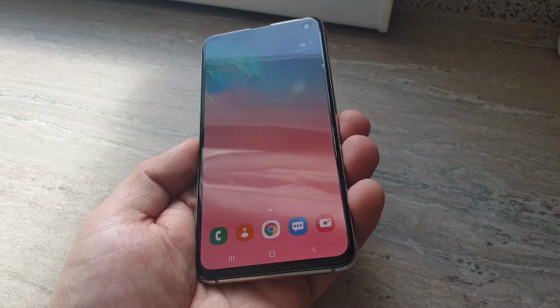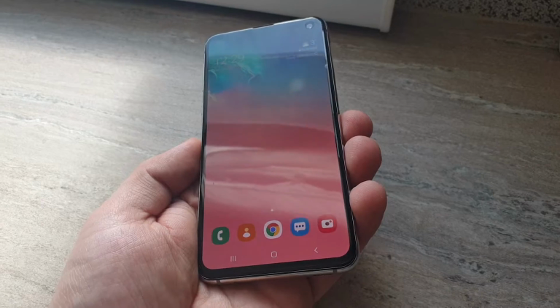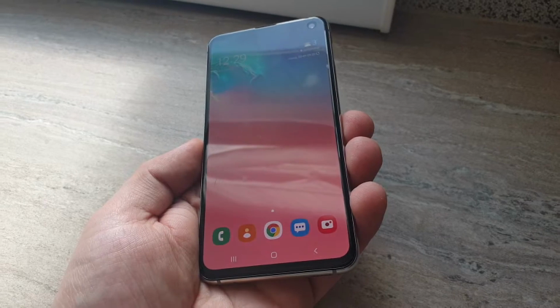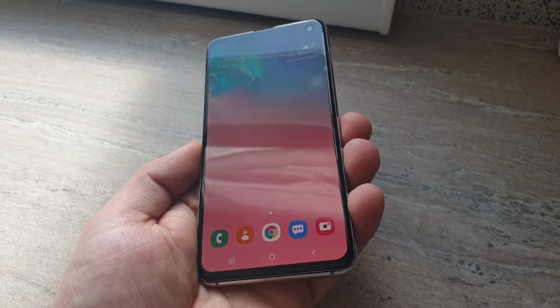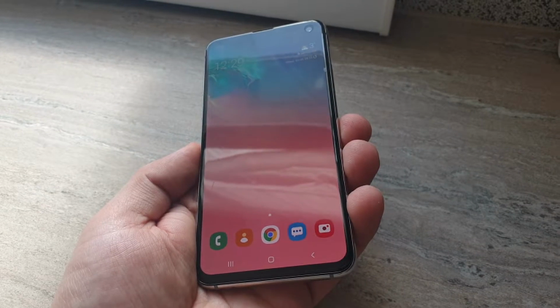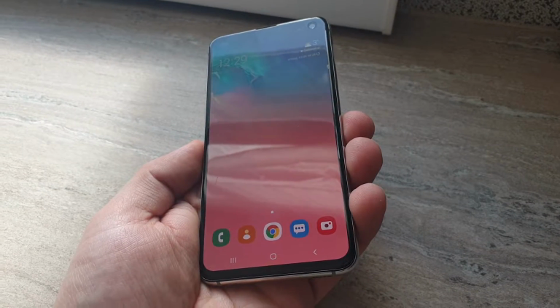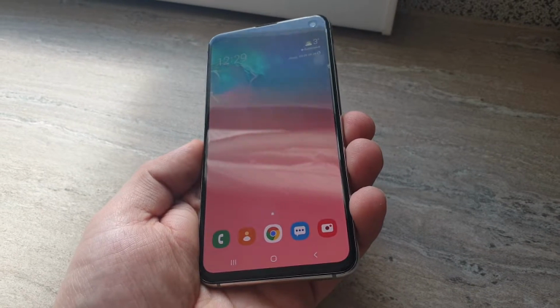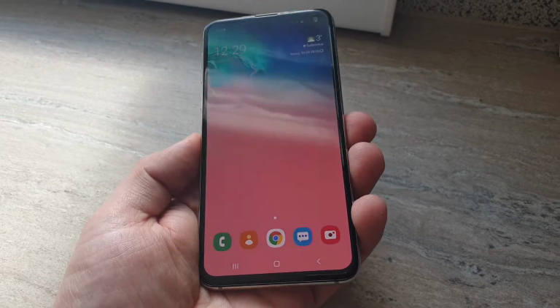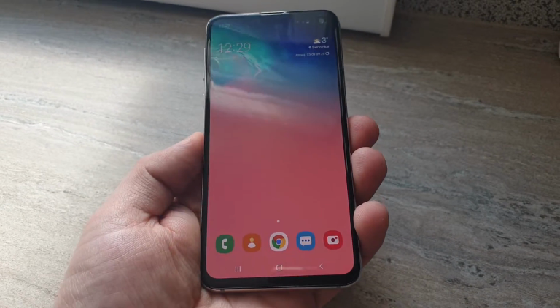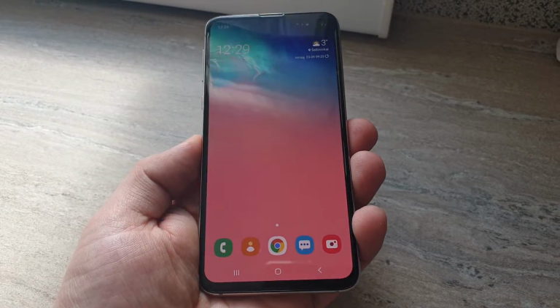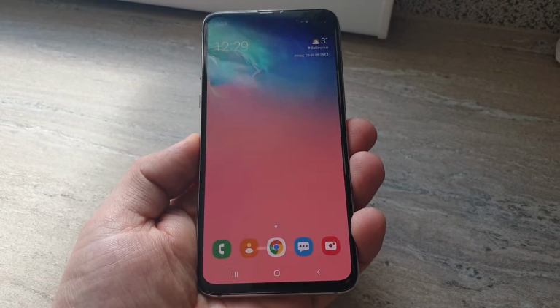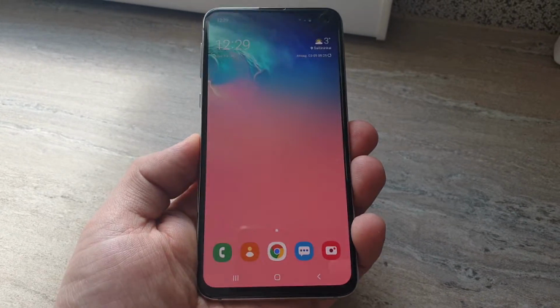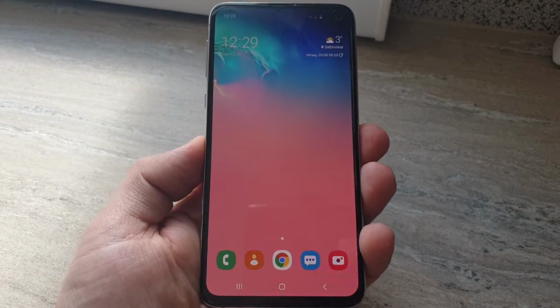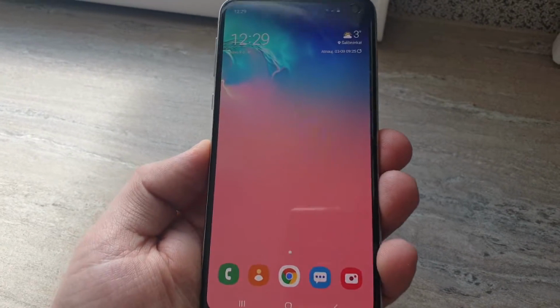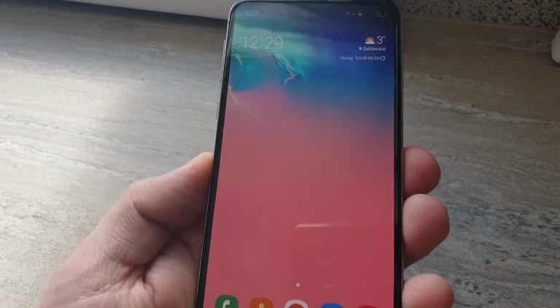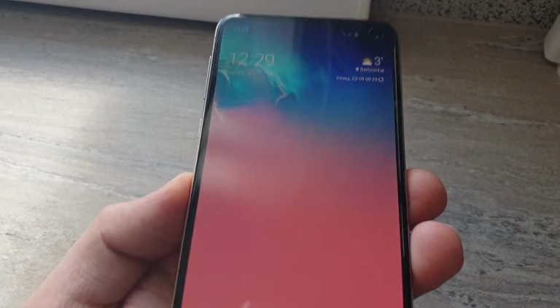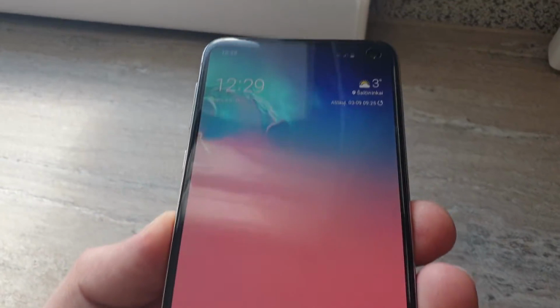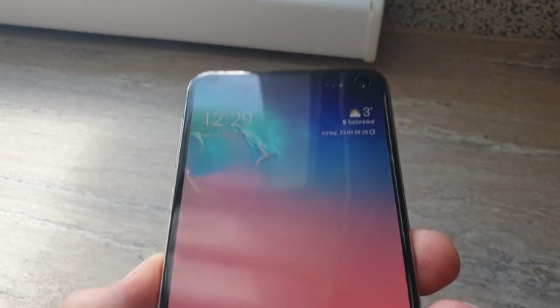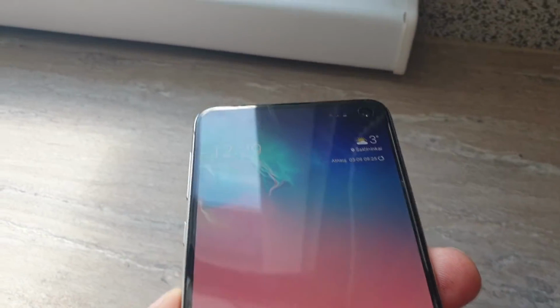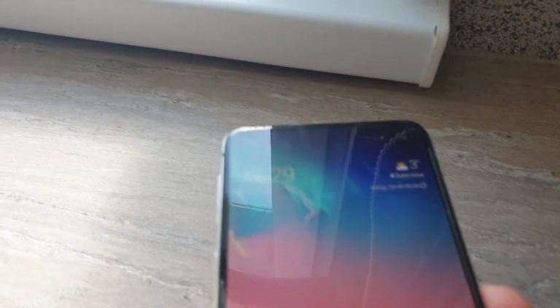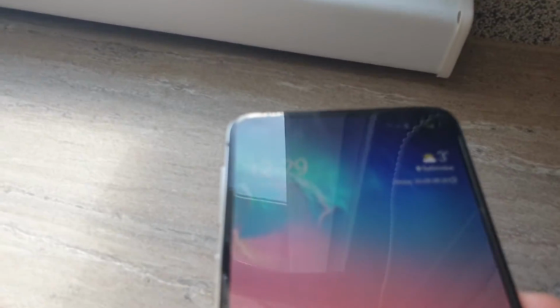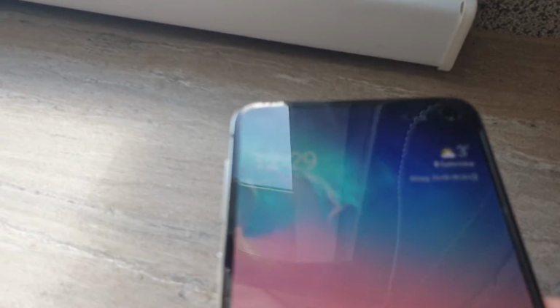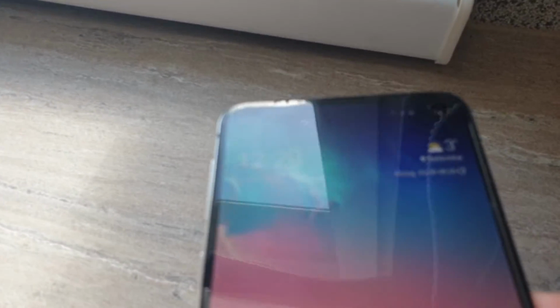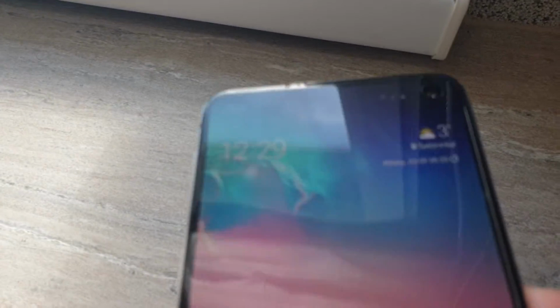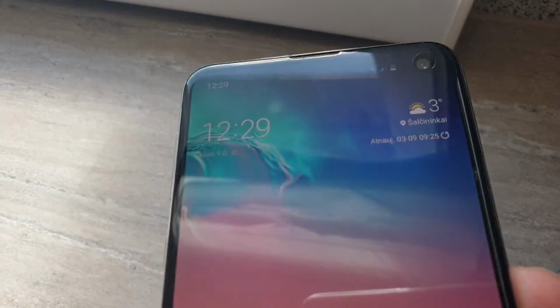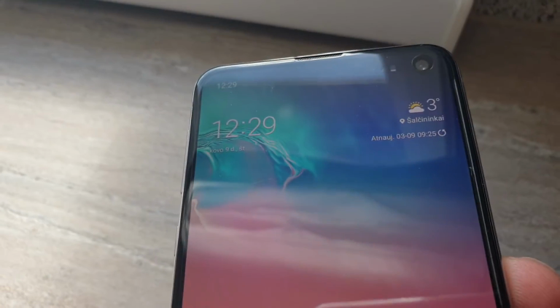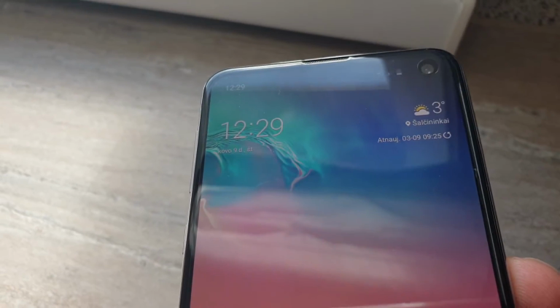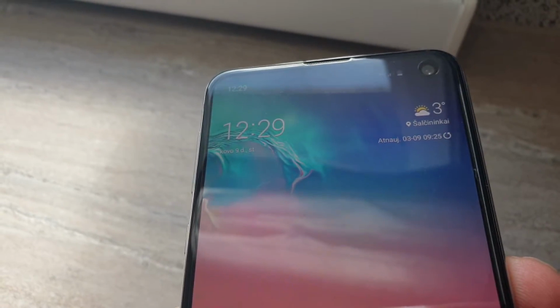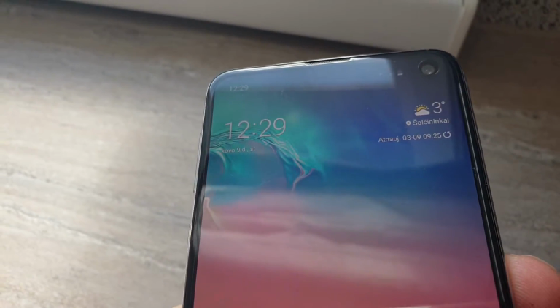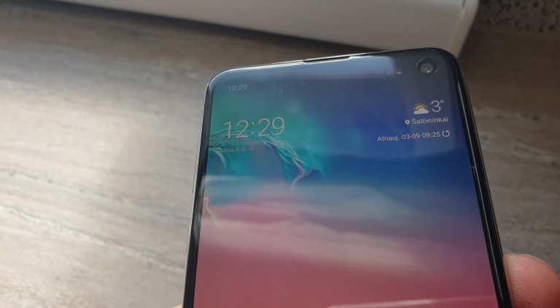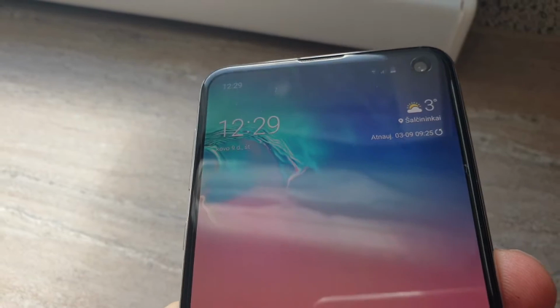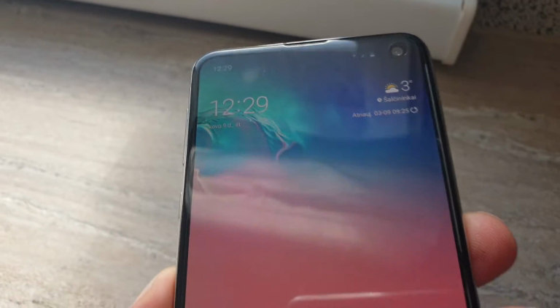Hello everyone, it's Megasun Fjord and today I'm making a review of Samsung Galaxy S10e.